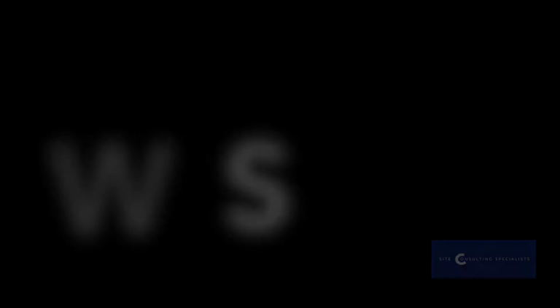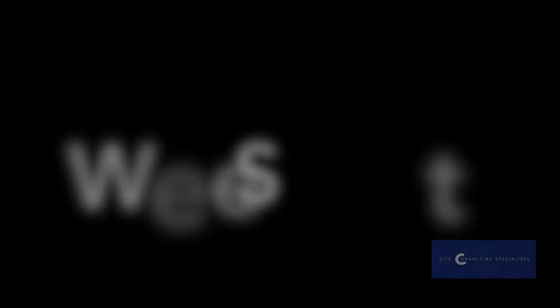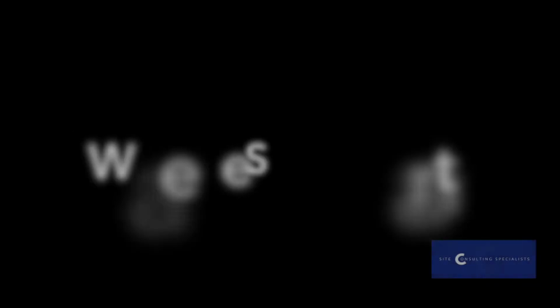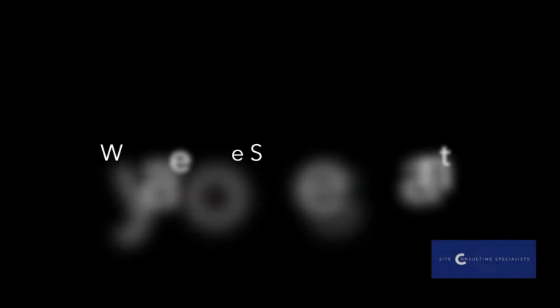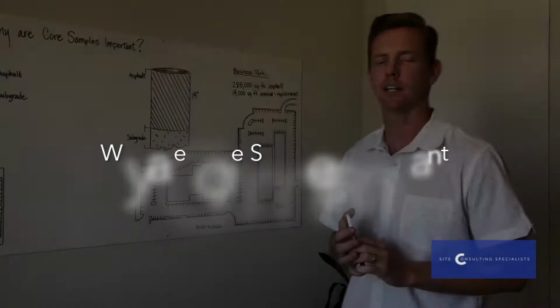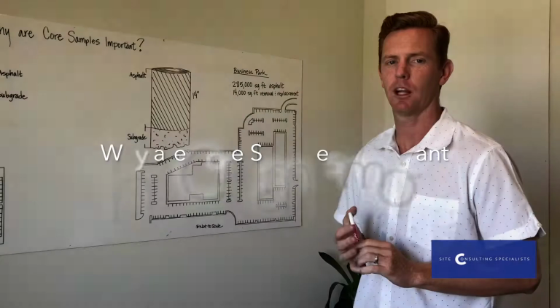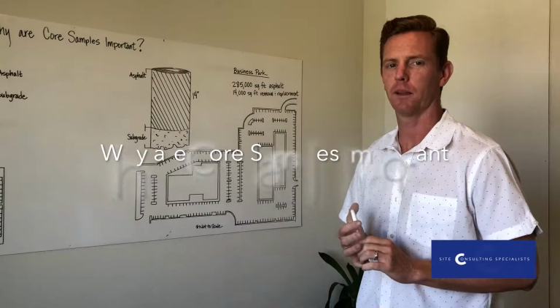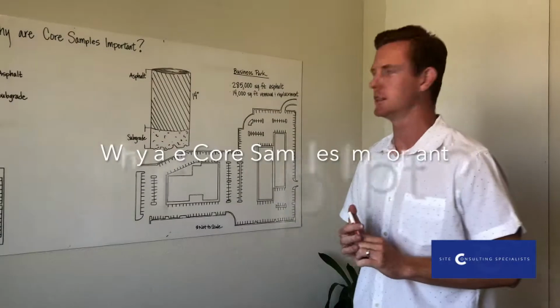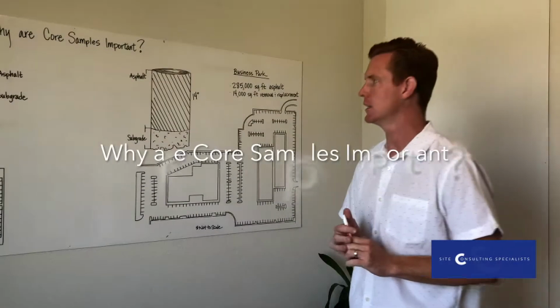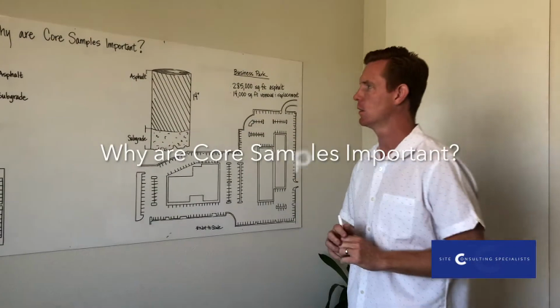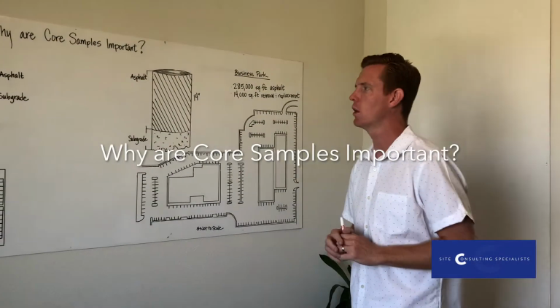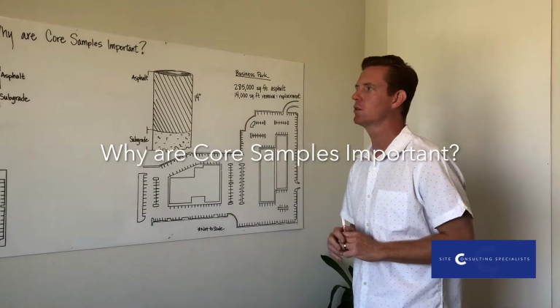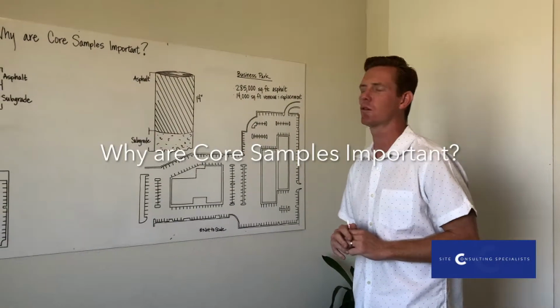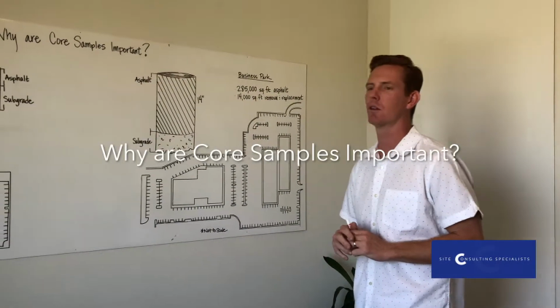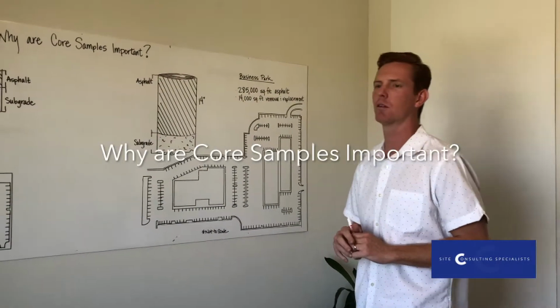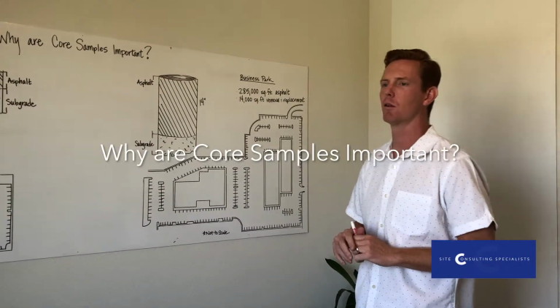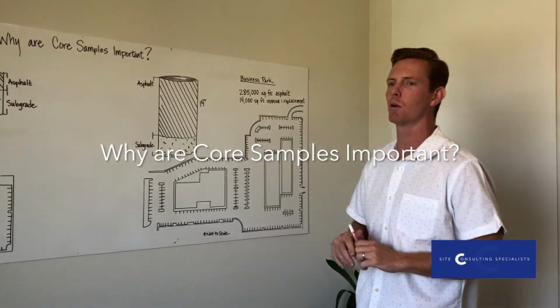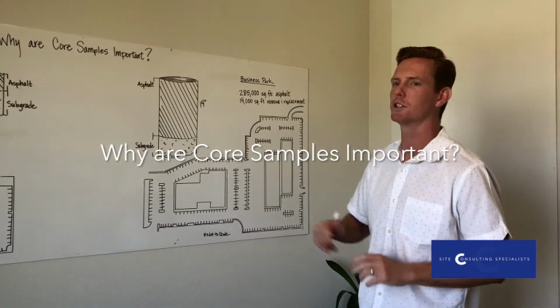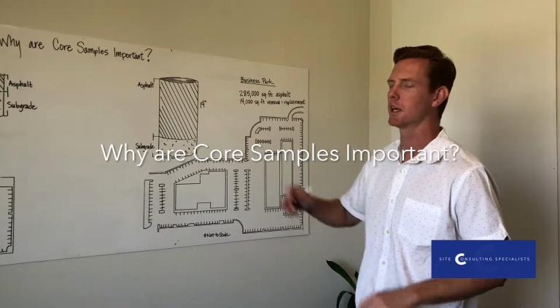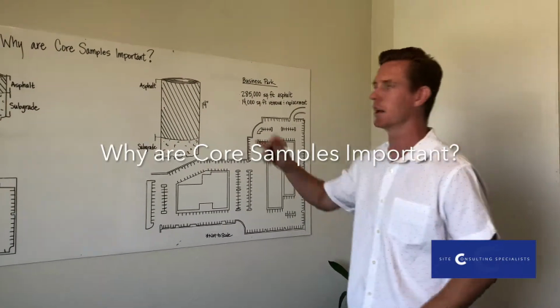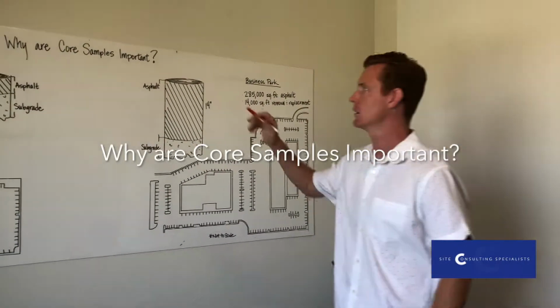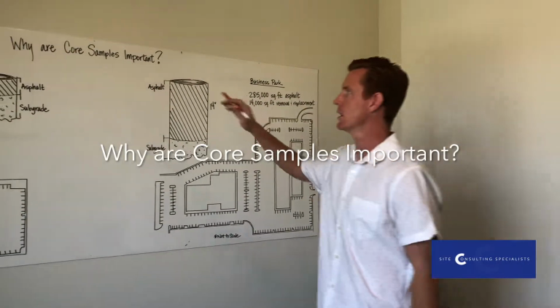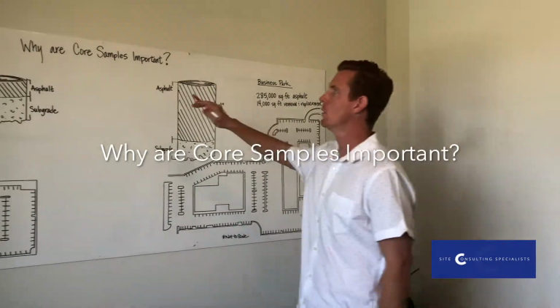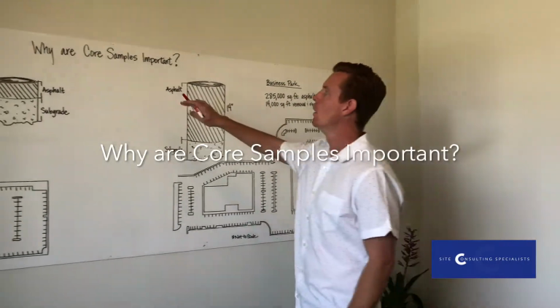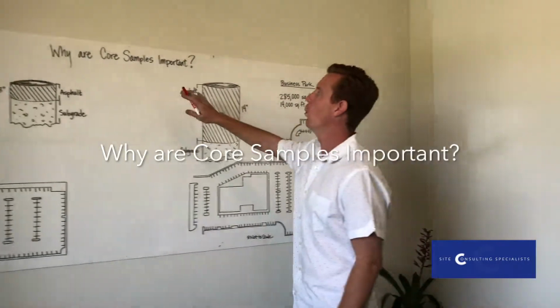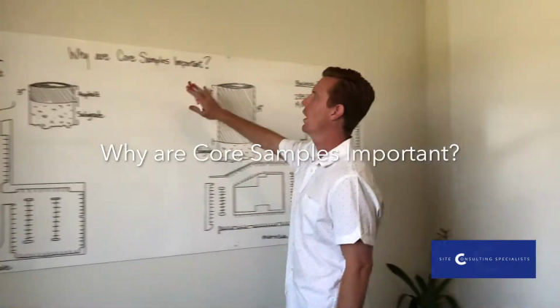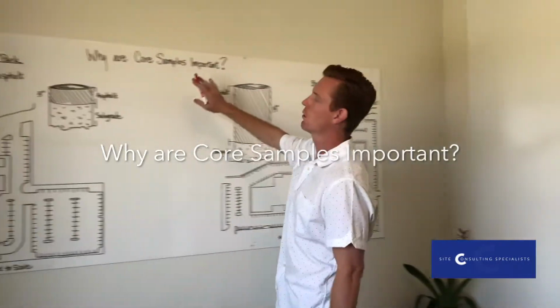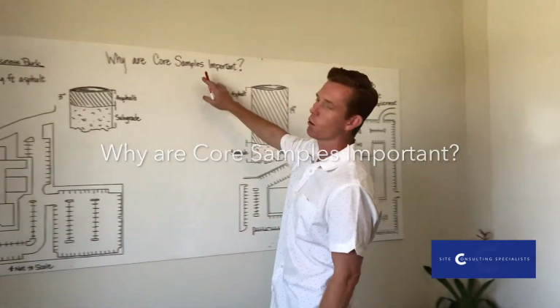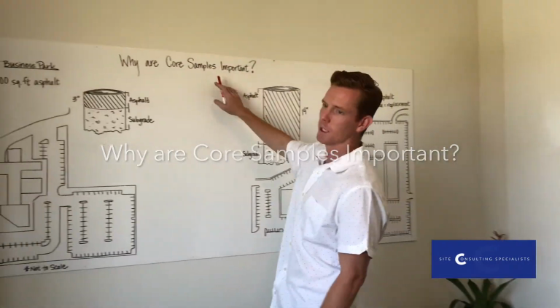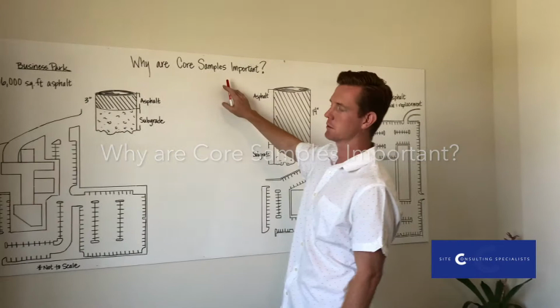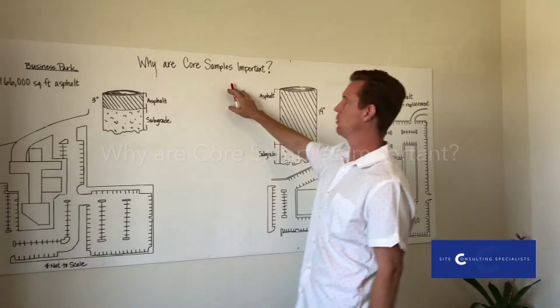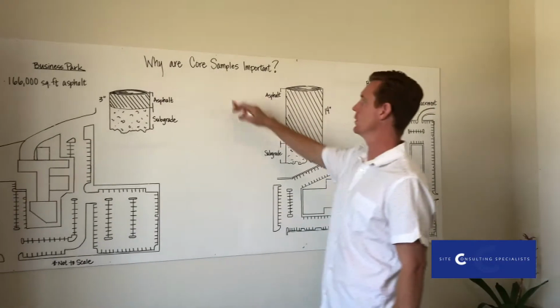Hey there, Scott Joller with SES. I wanted to run through a question I get all the time: why are core samples important?